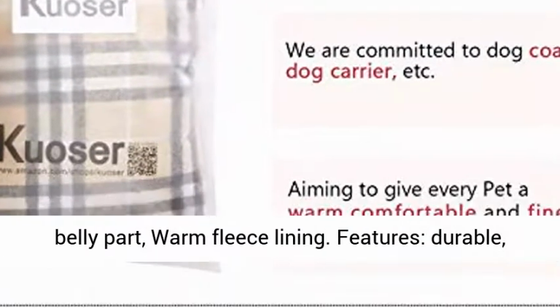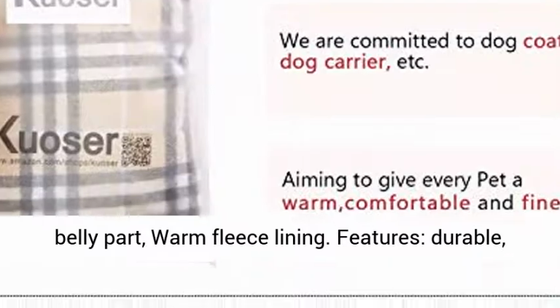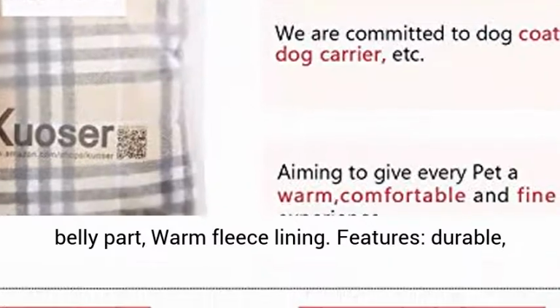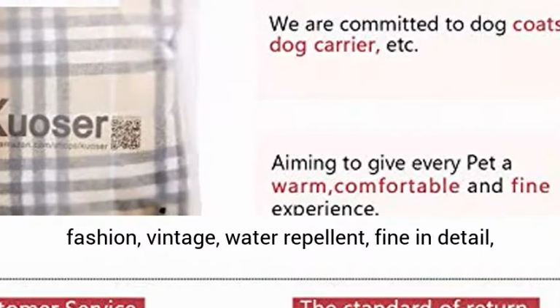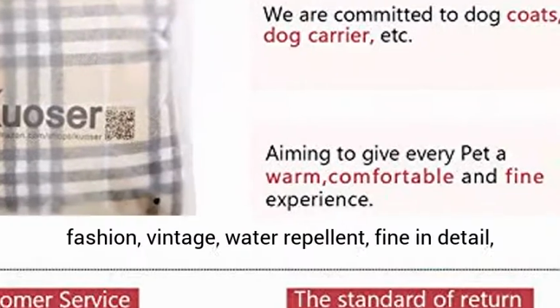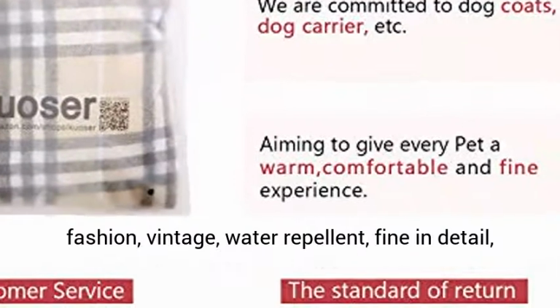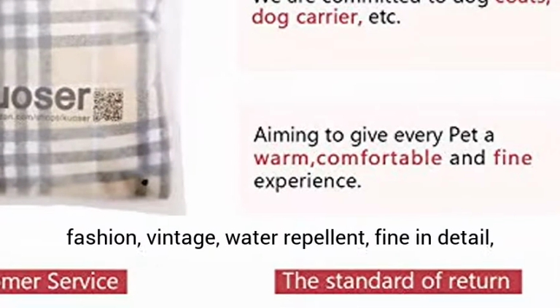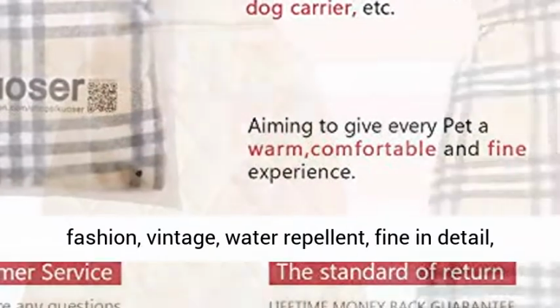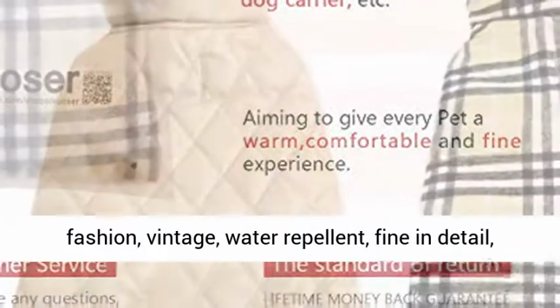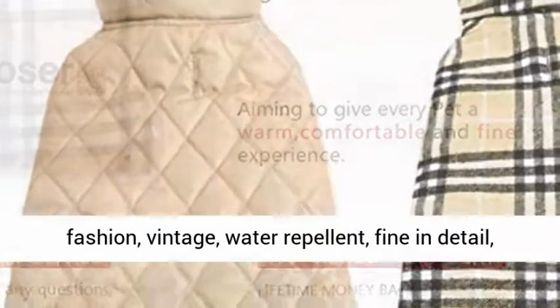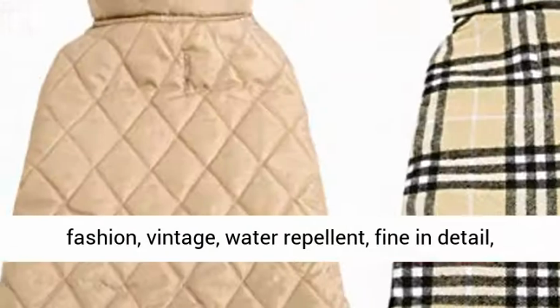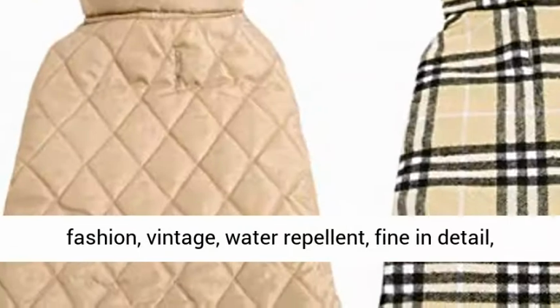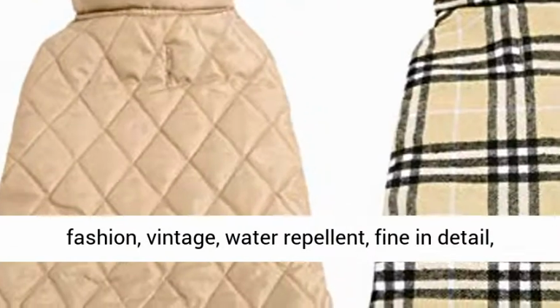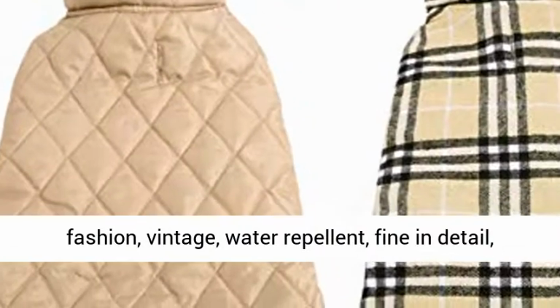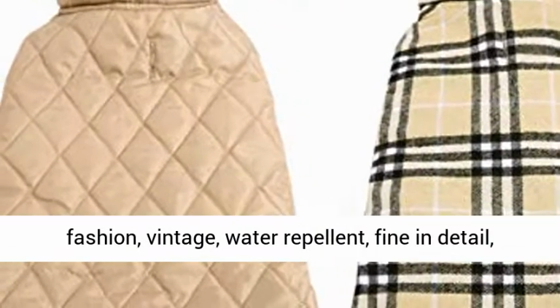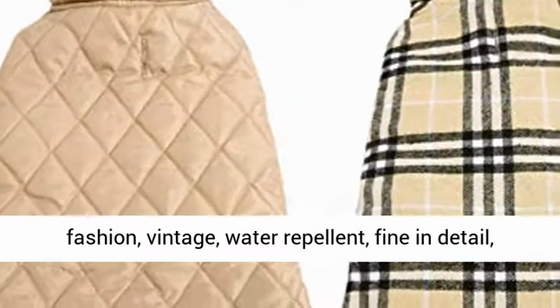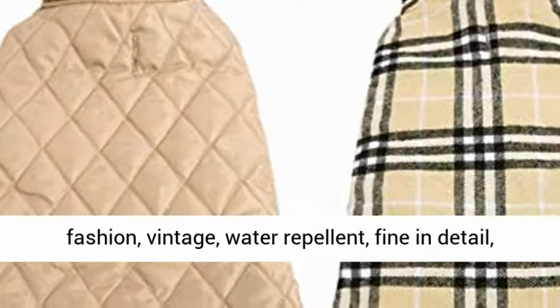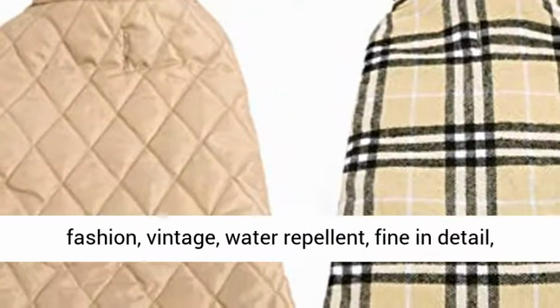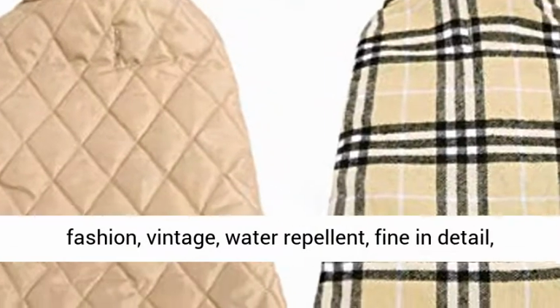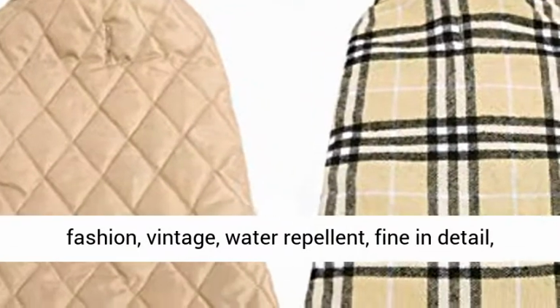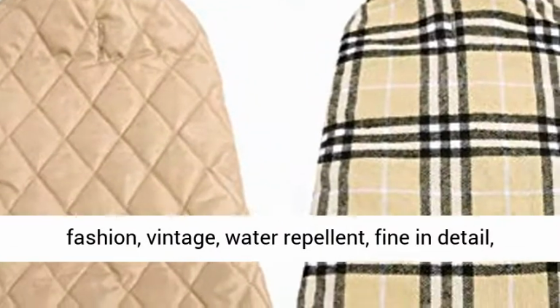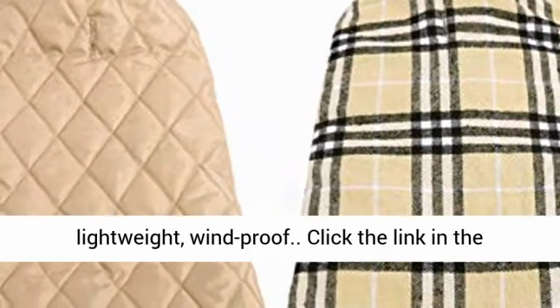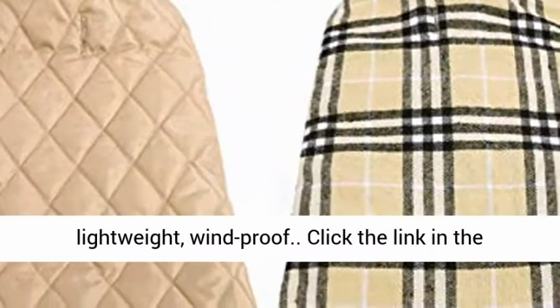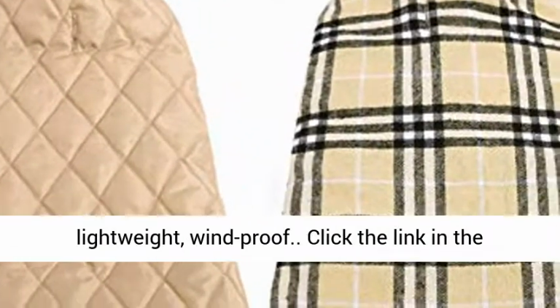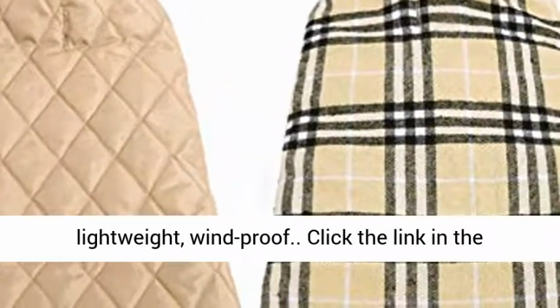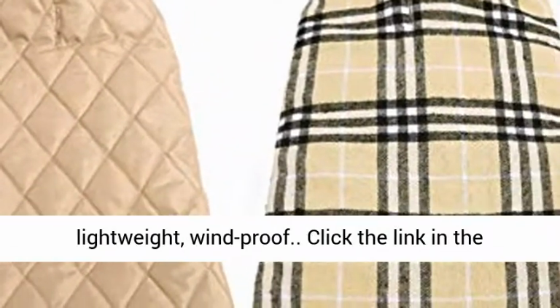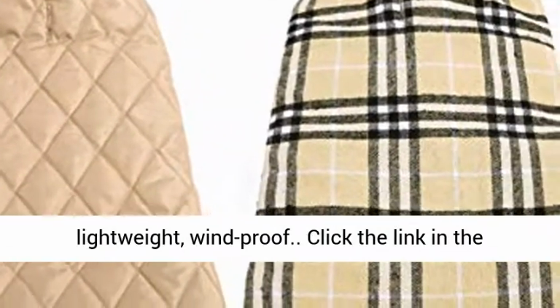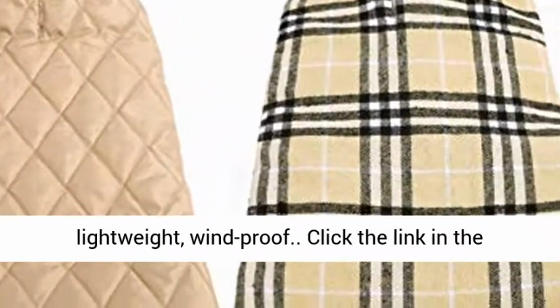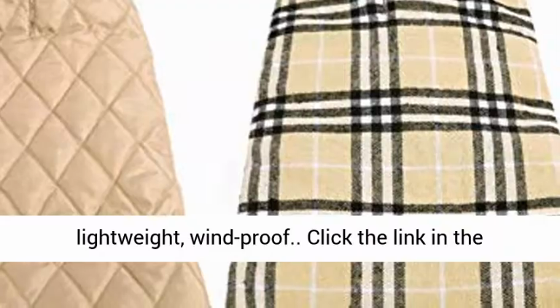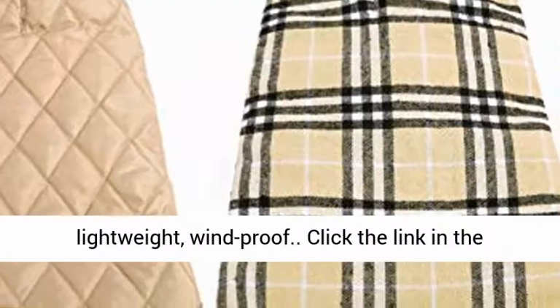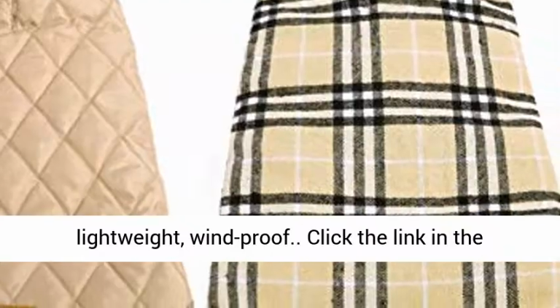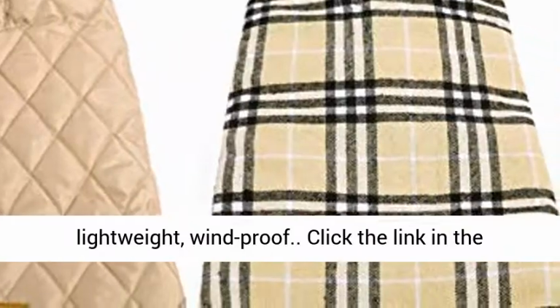Features include: durable, fashion-forward, vintage styling, water repellent, fine in detail, lightweight, and windproof.